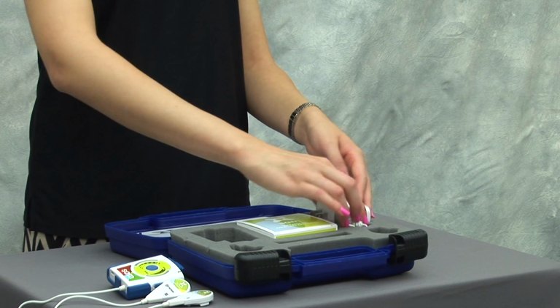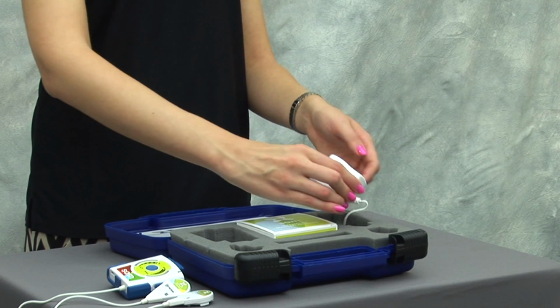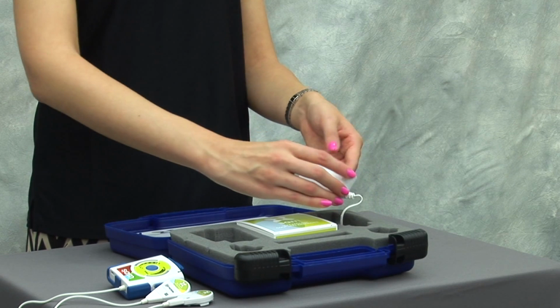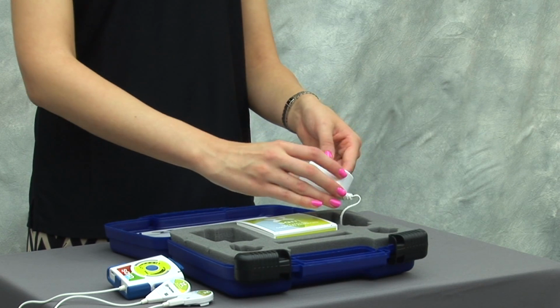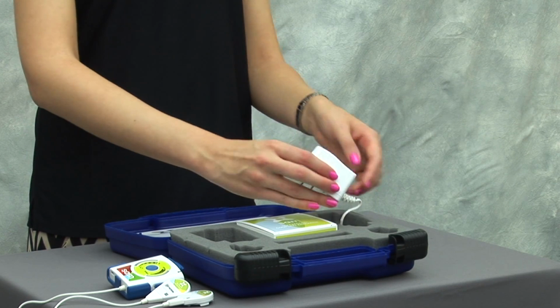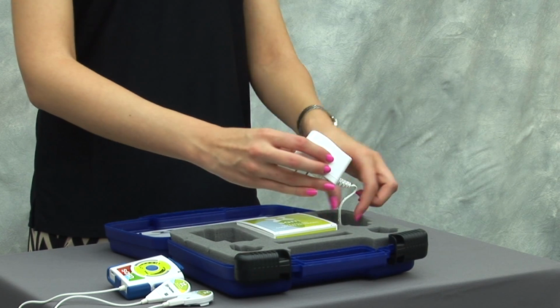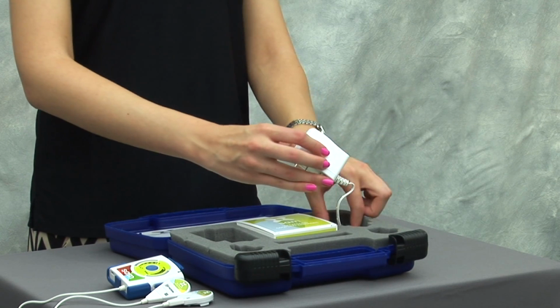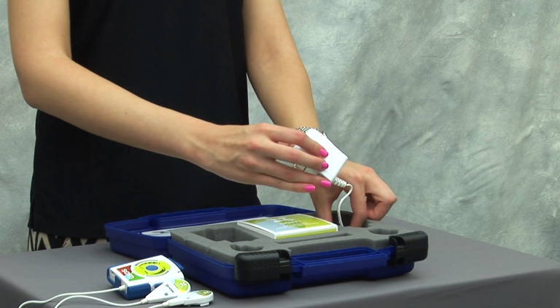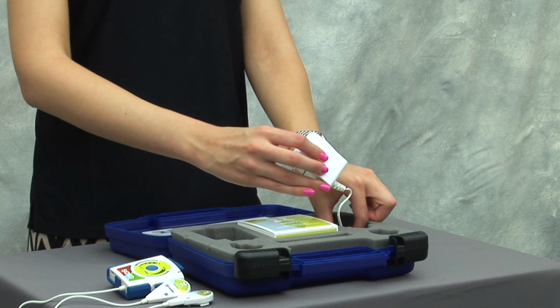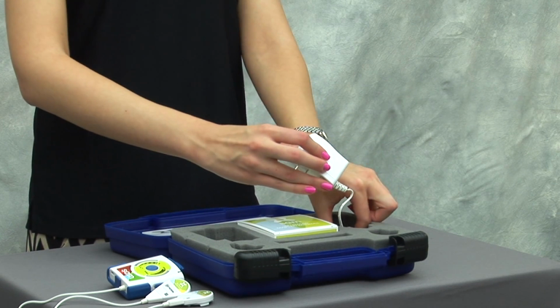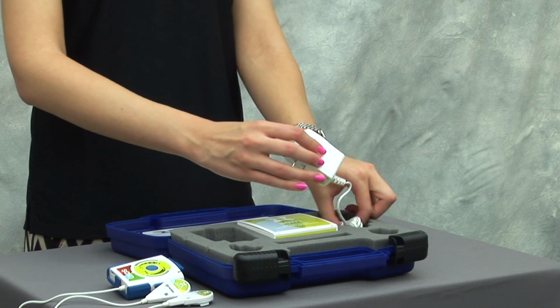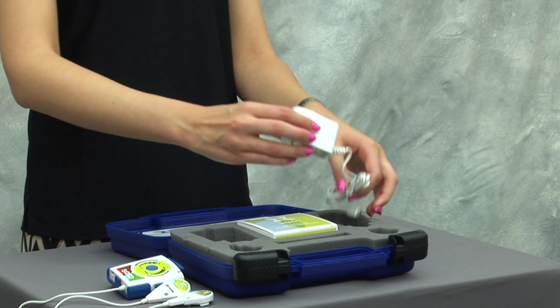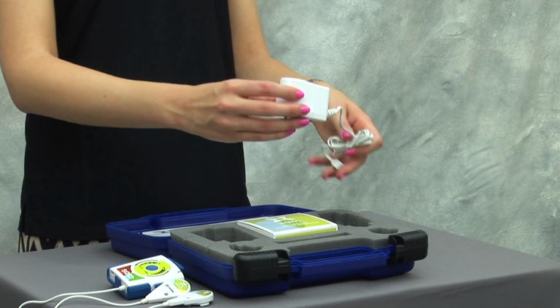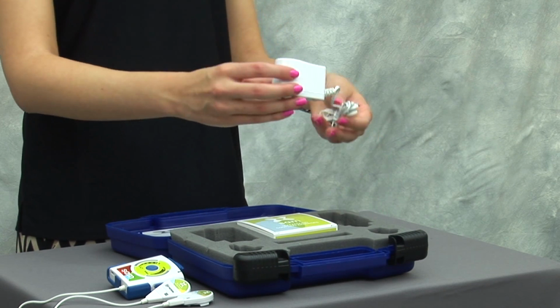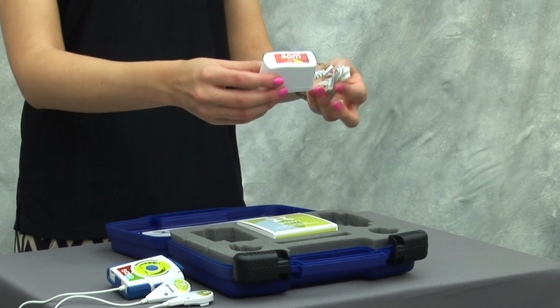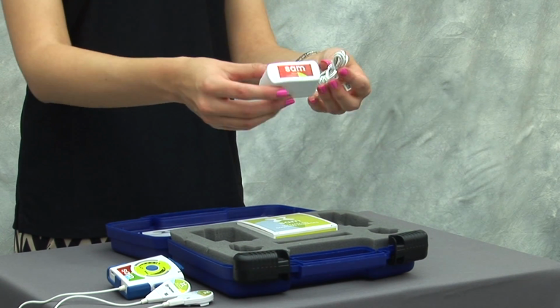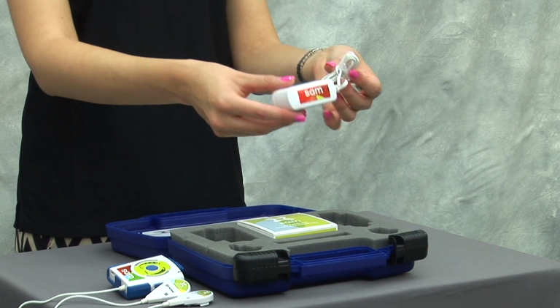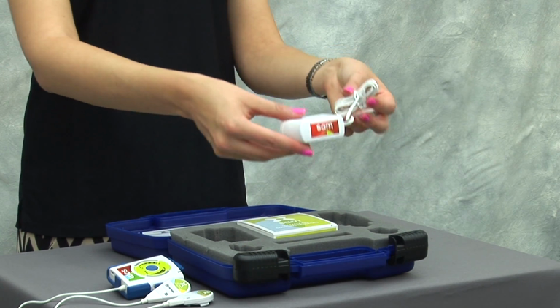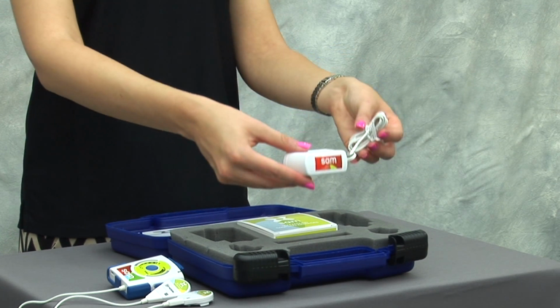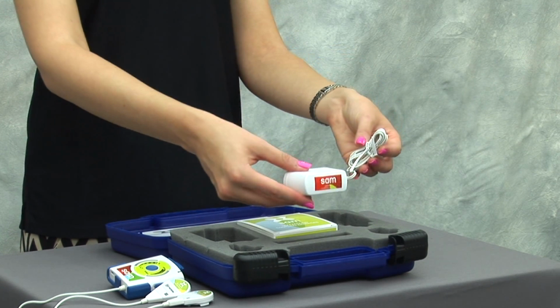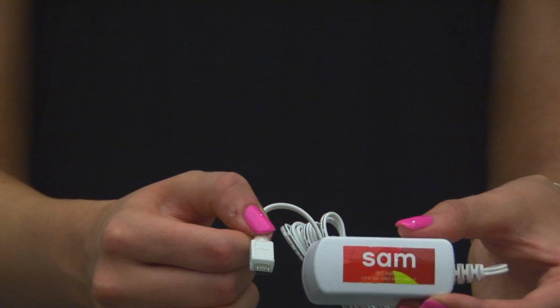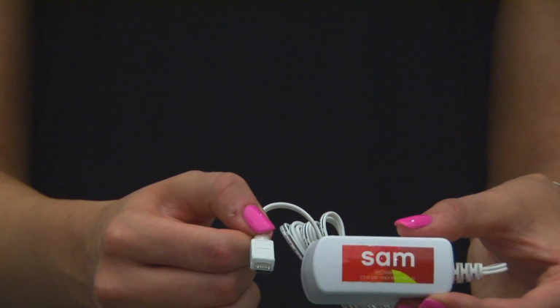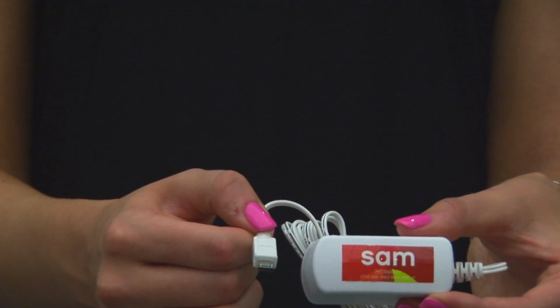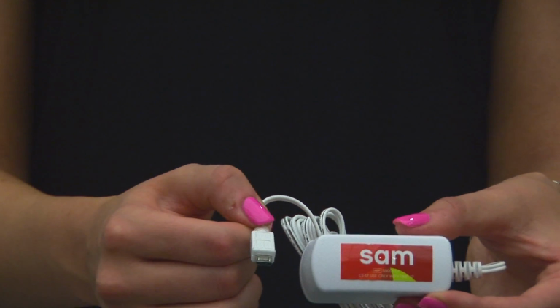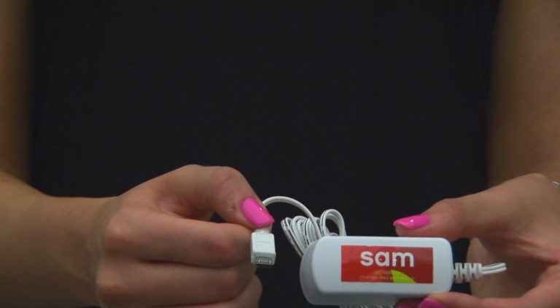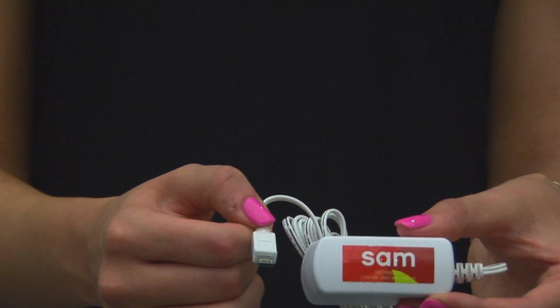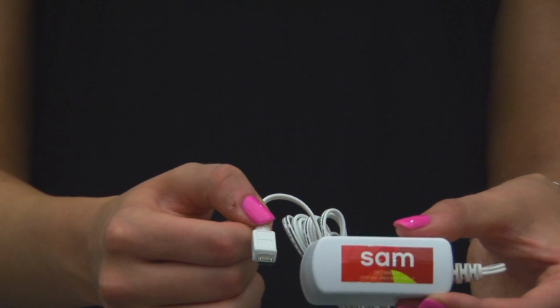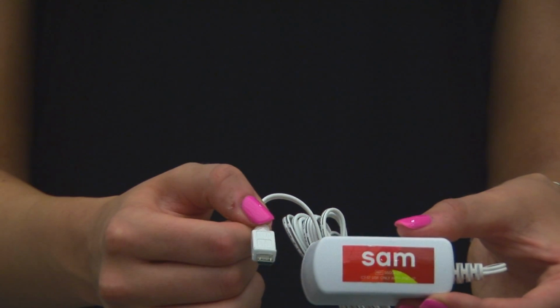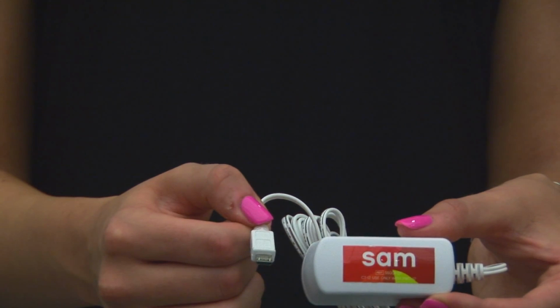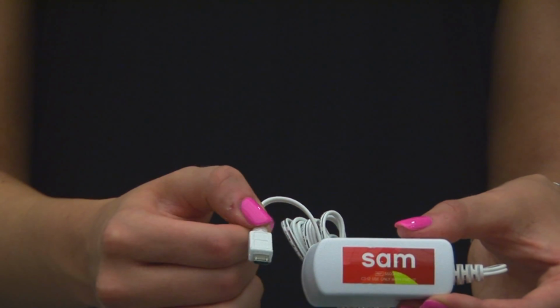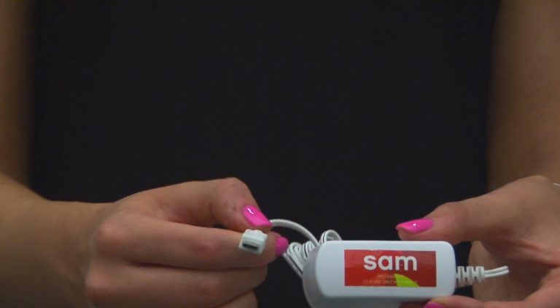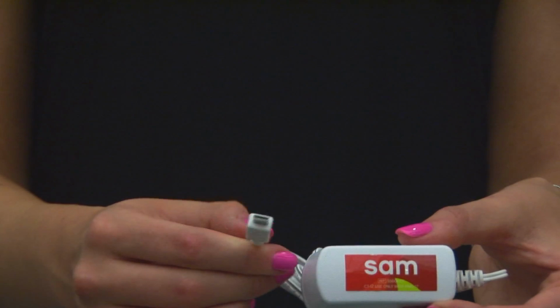The kit also includes a charger to plug the power controller into the wall with a micro USB.